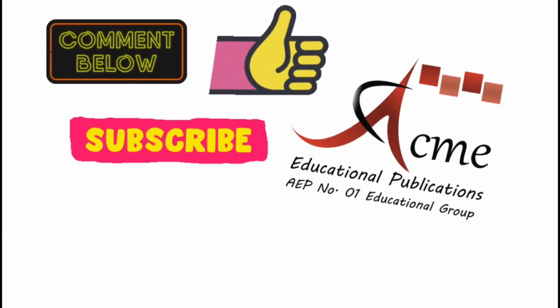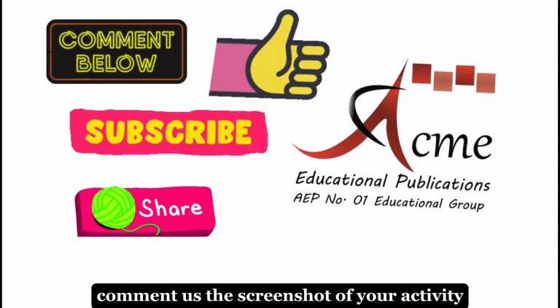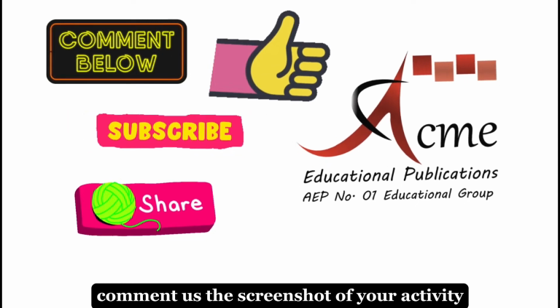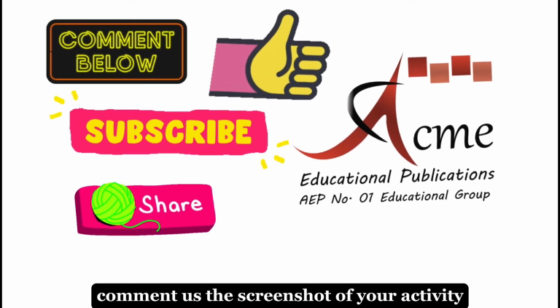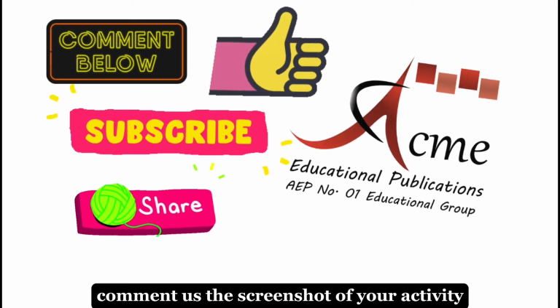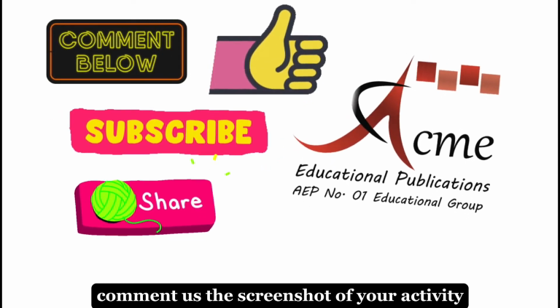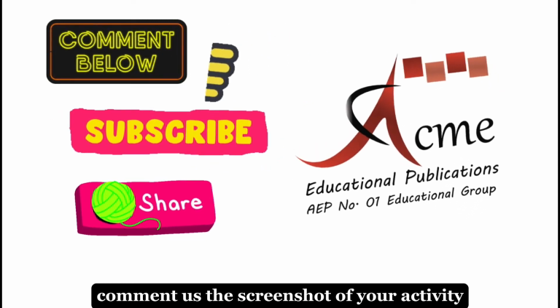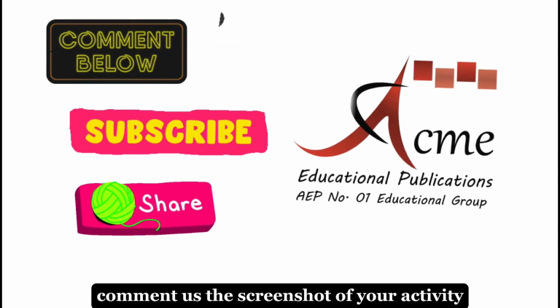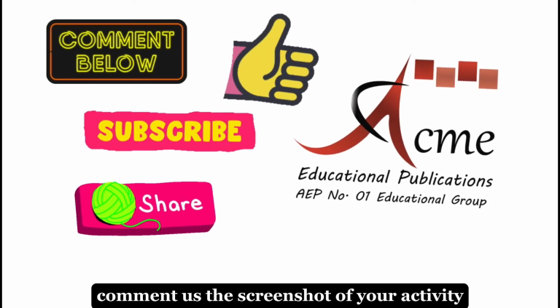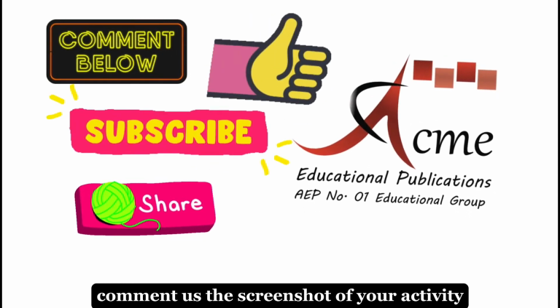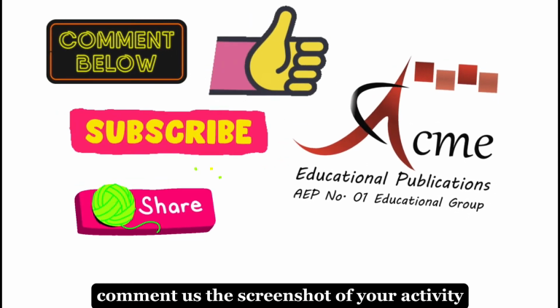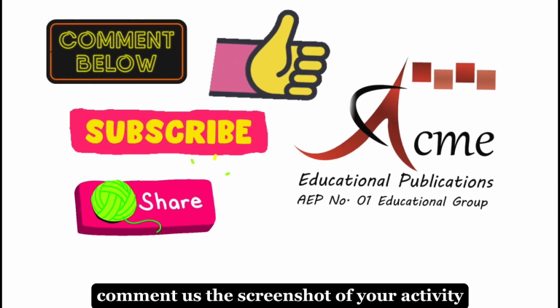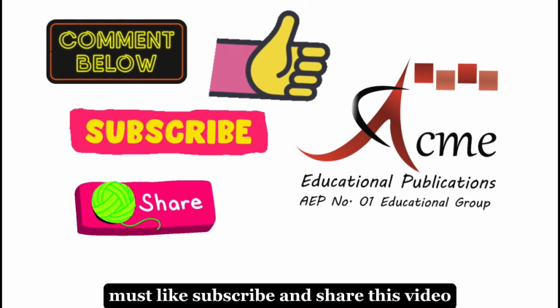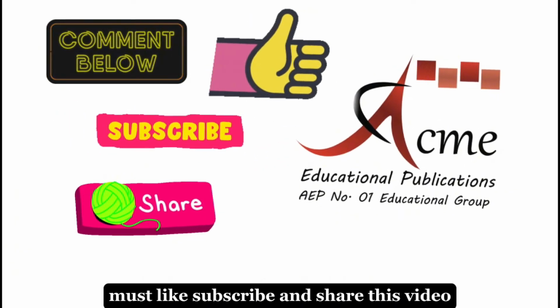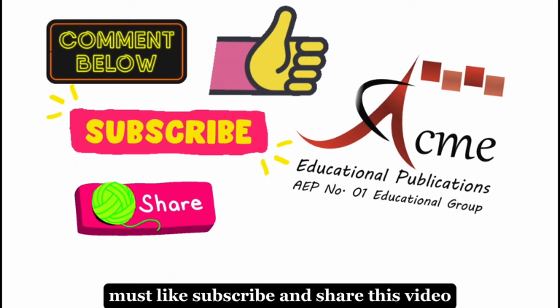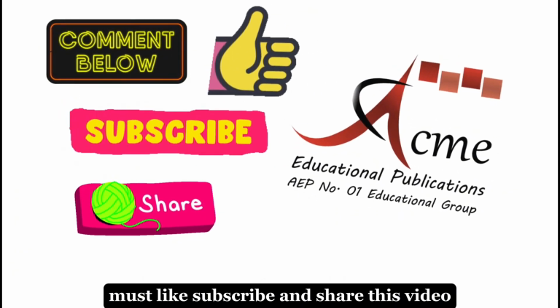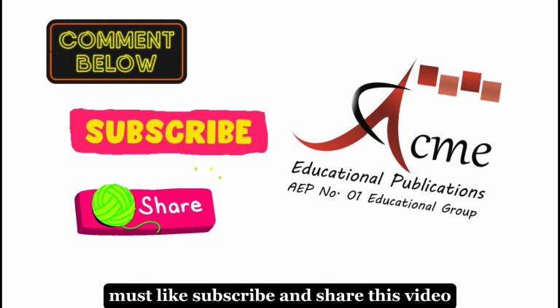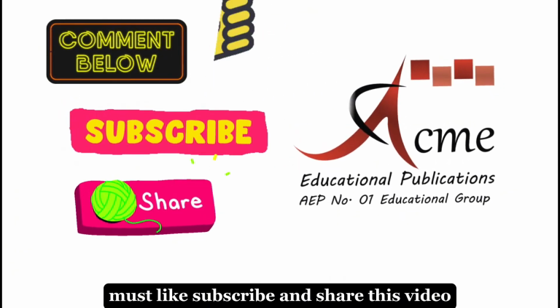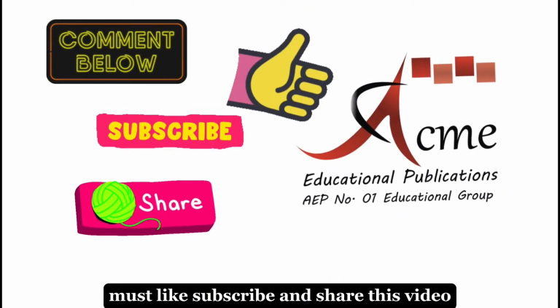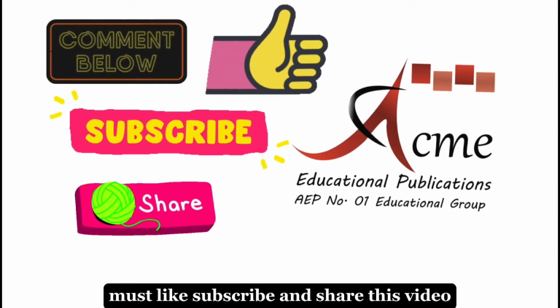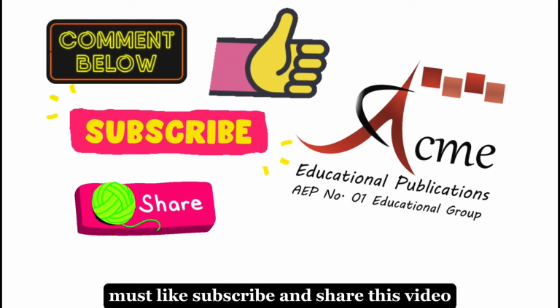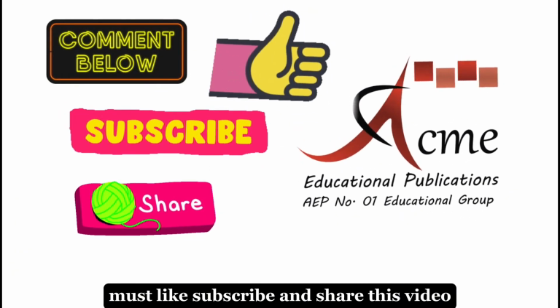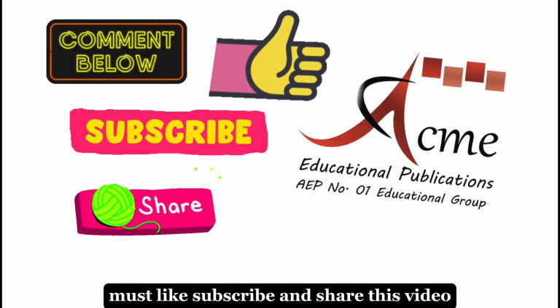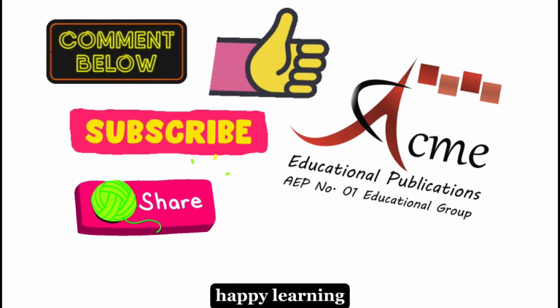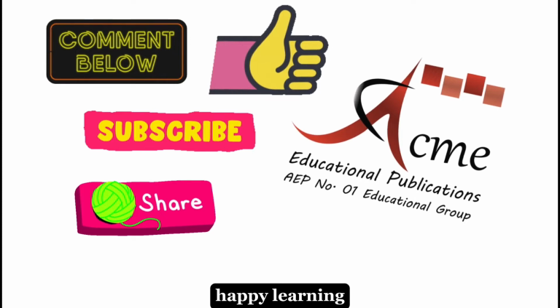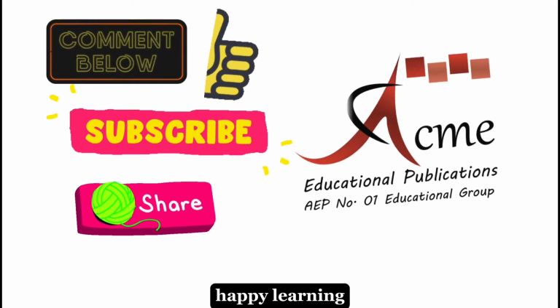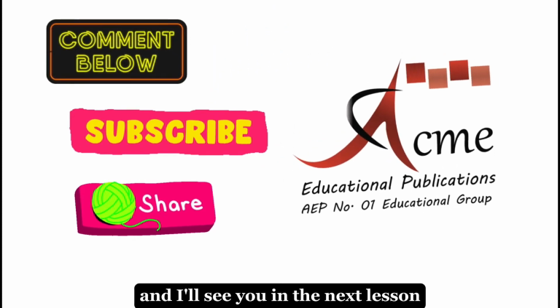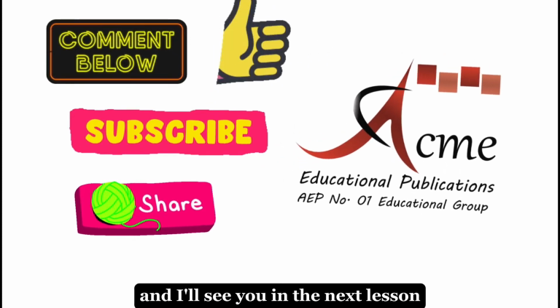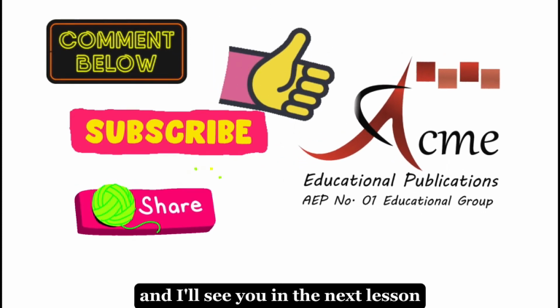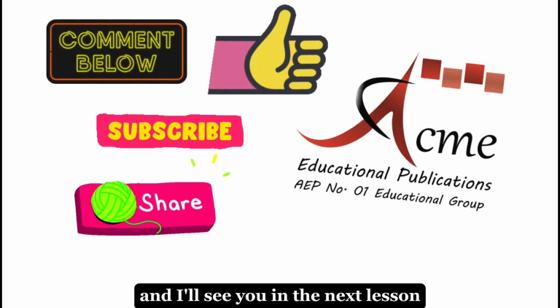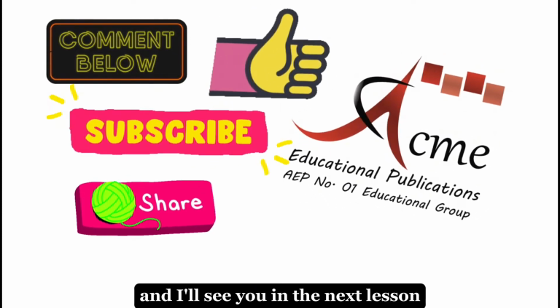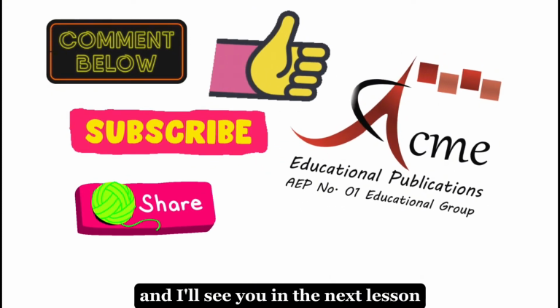Comment us the screenshot of your activity. Must like, subscribe, and share this video. Happy learning and I'll see you in the next lesson.